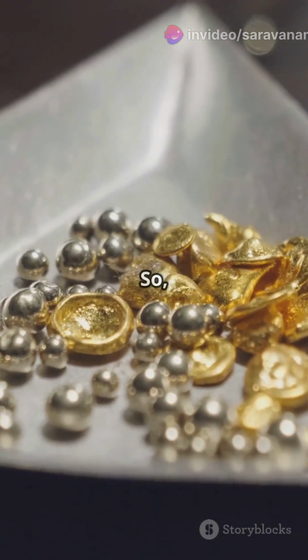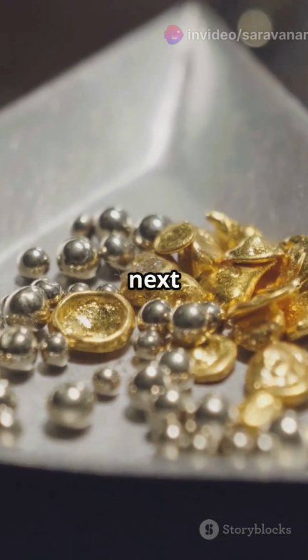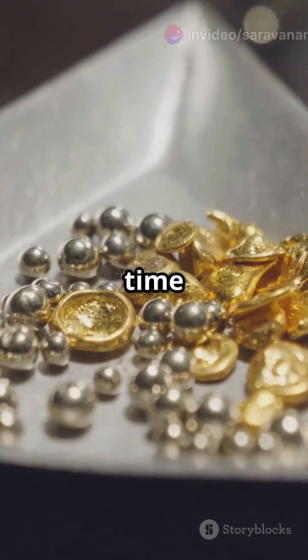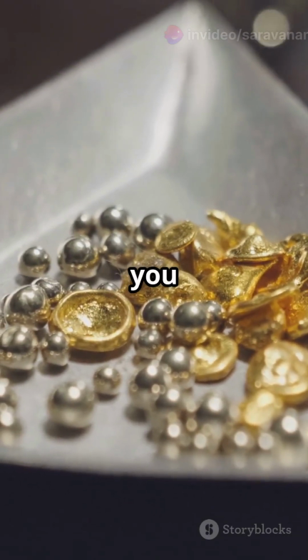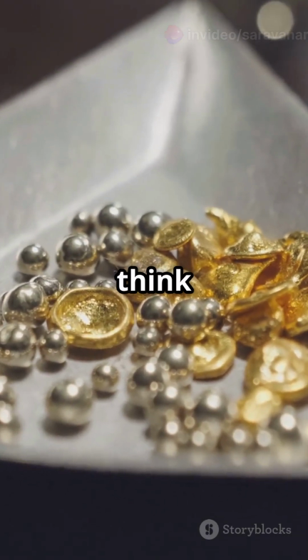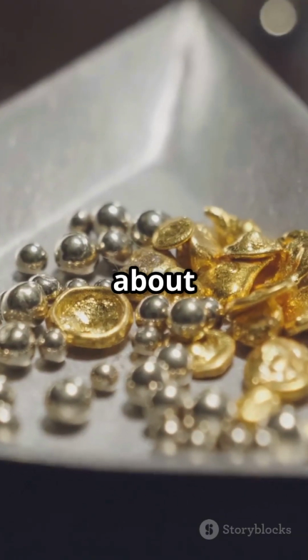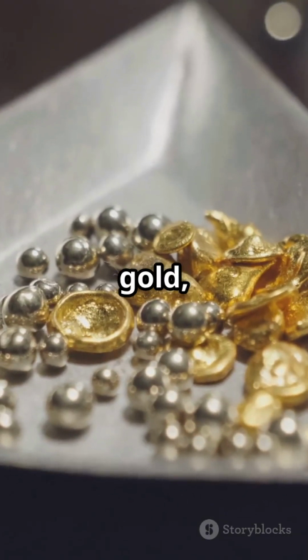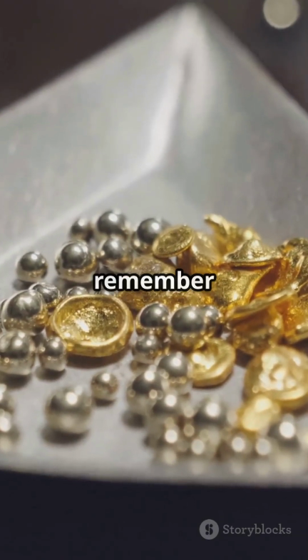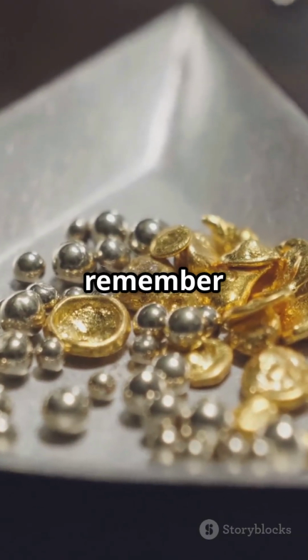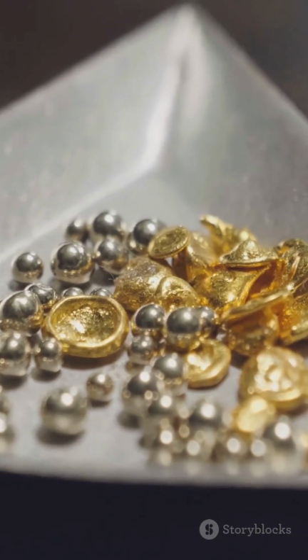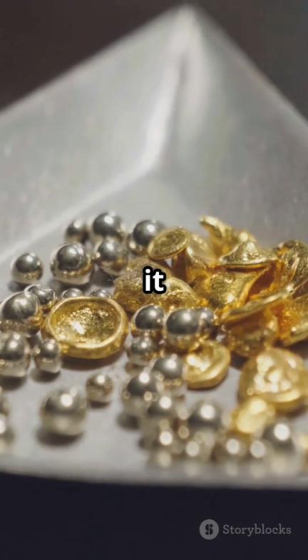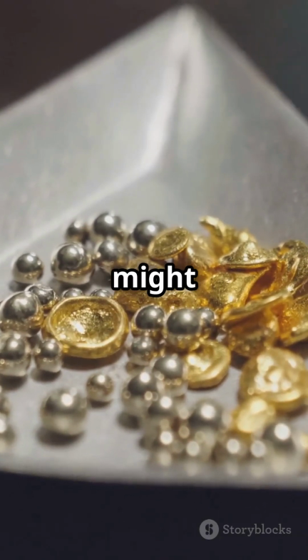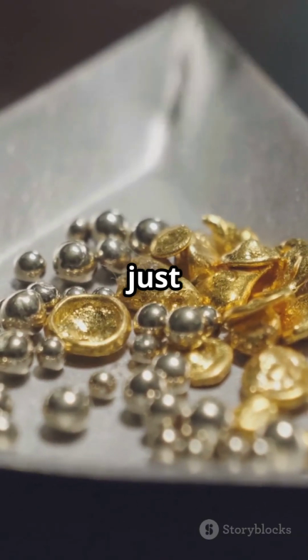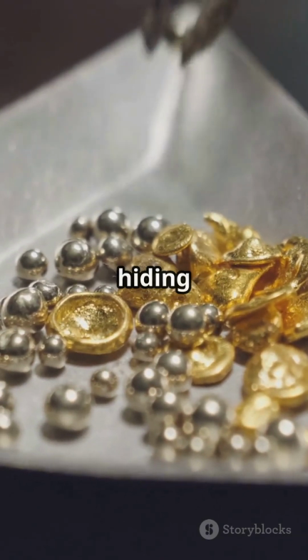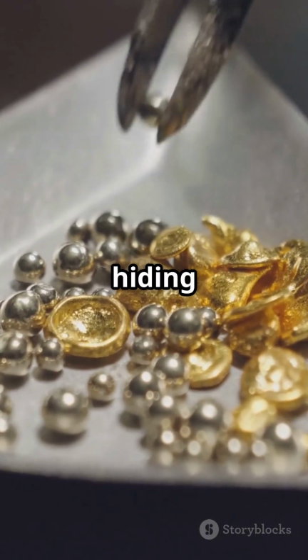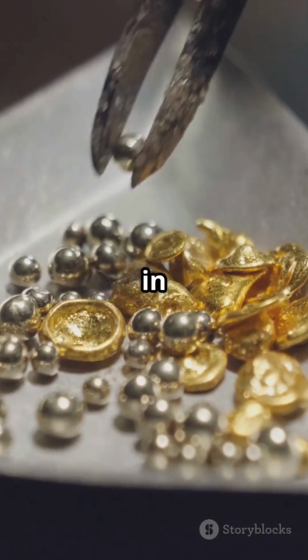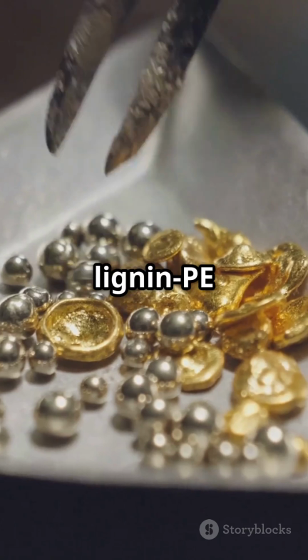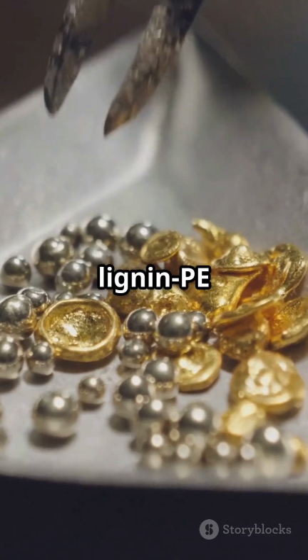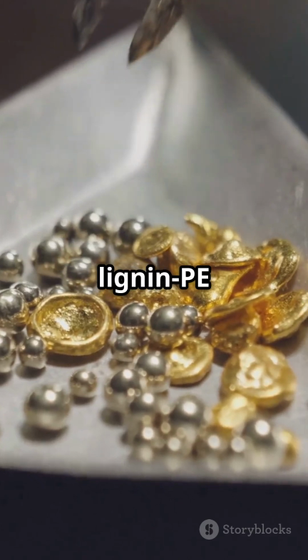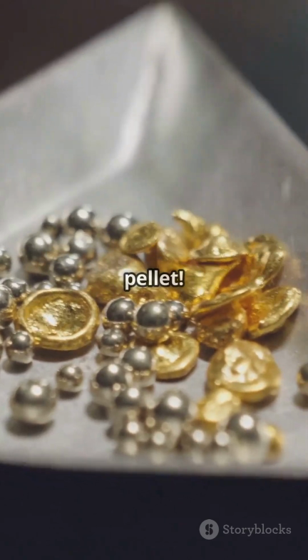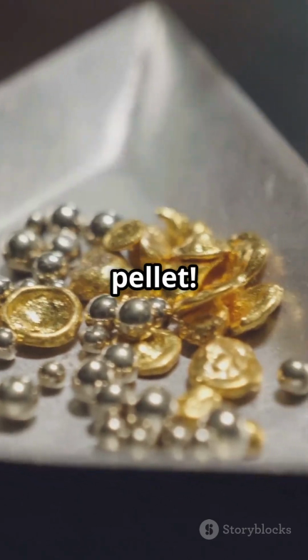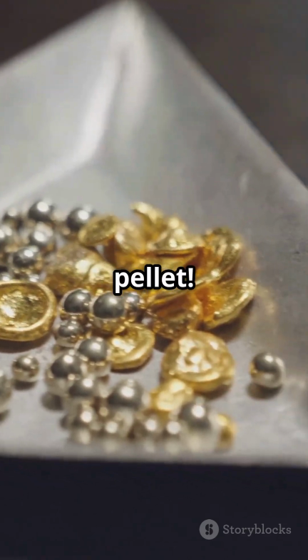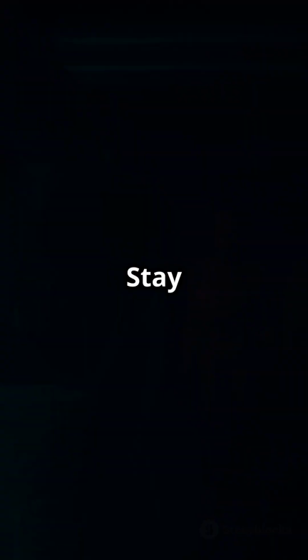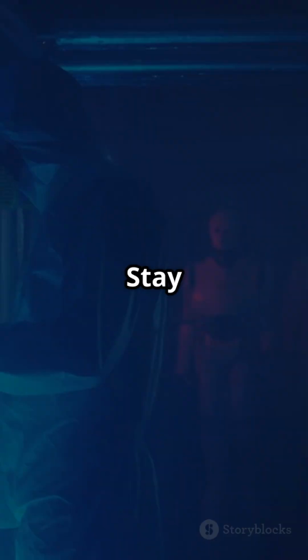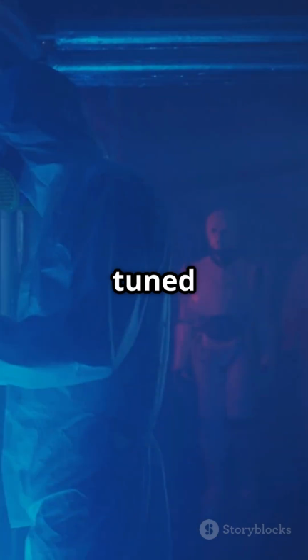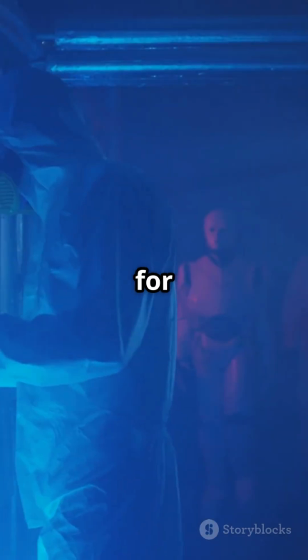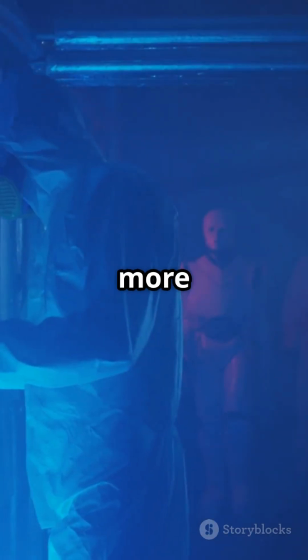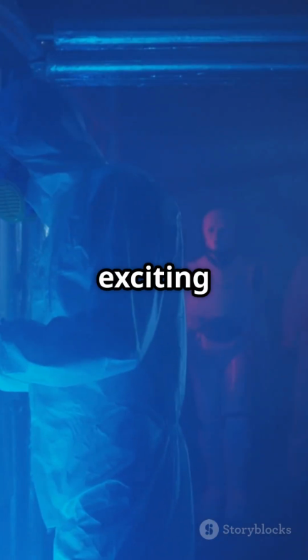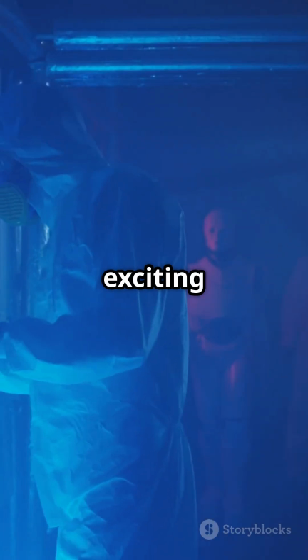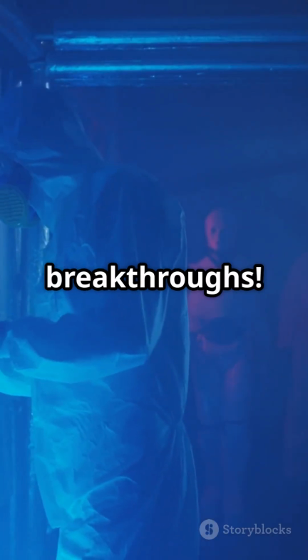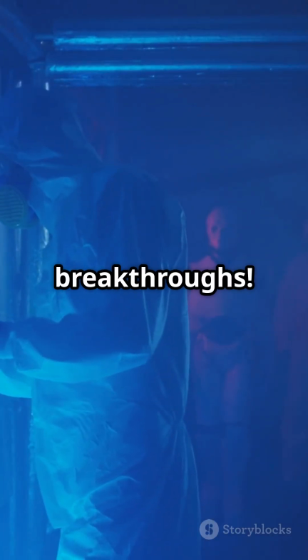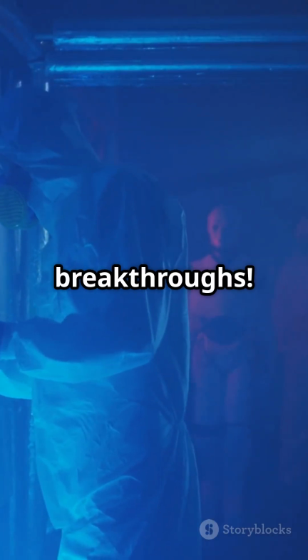So next time you think about gold, remember it might just be hiding in a lignin-PE pellet. Stay tuned for more exciting breakthroughs.